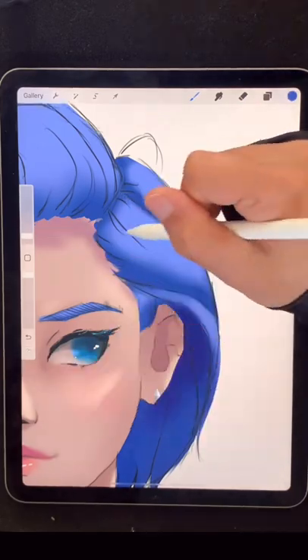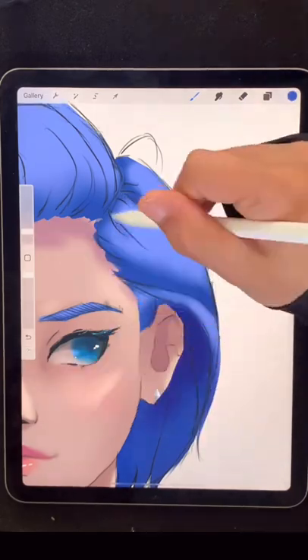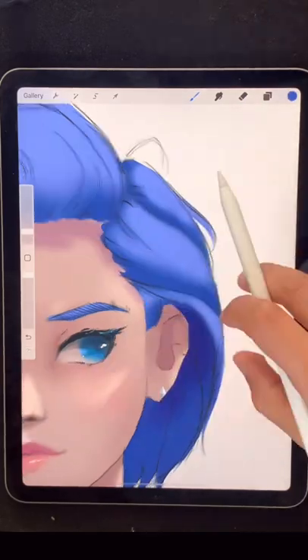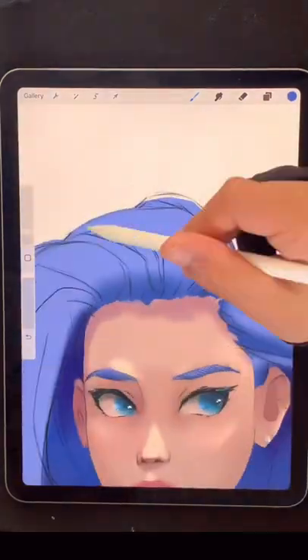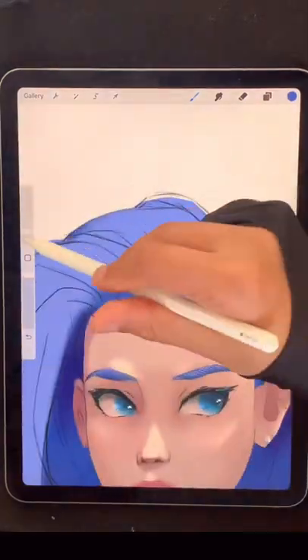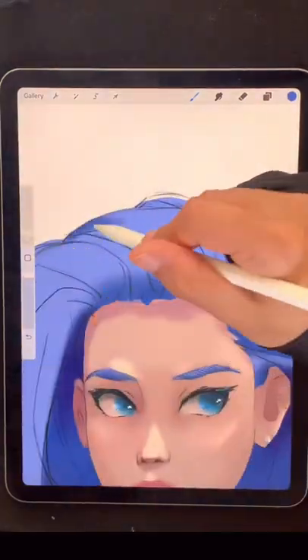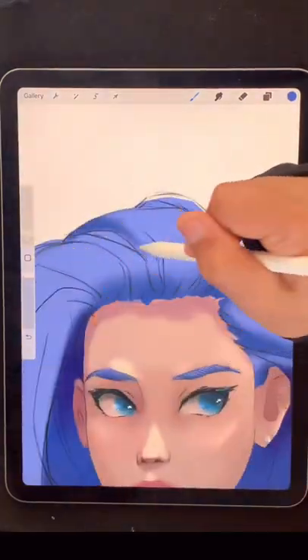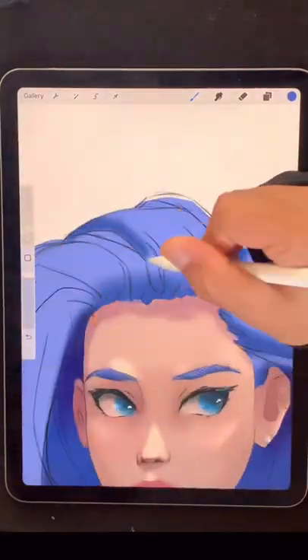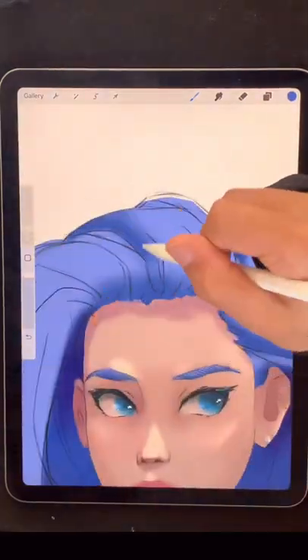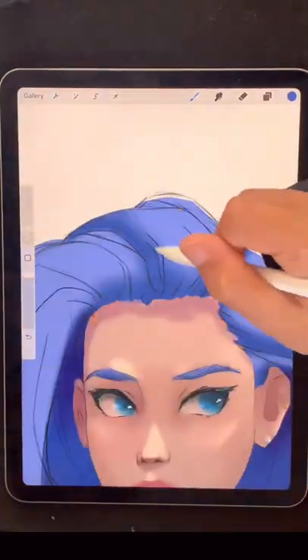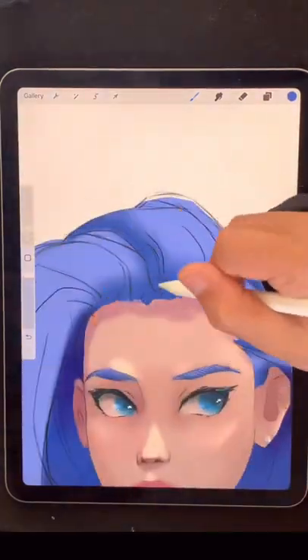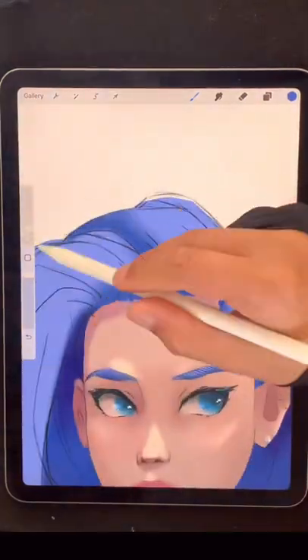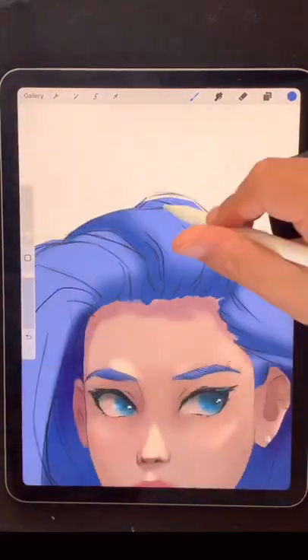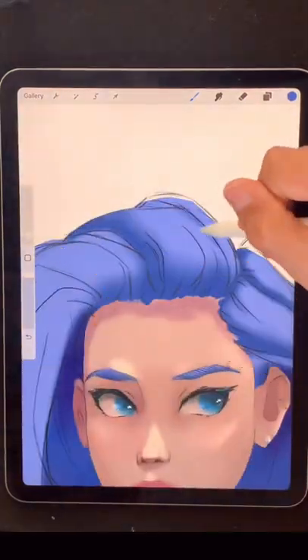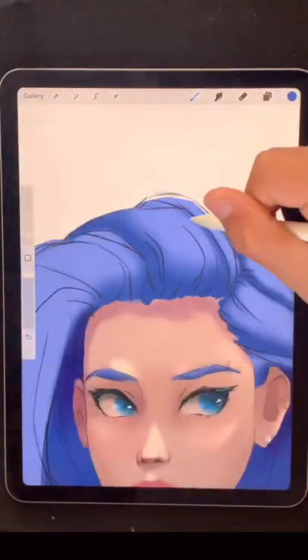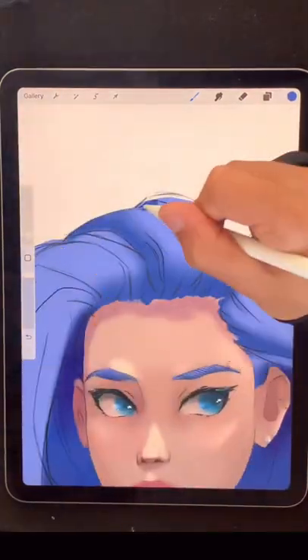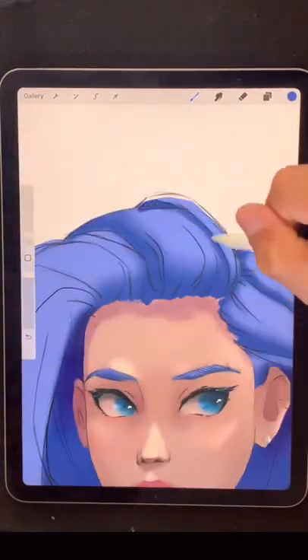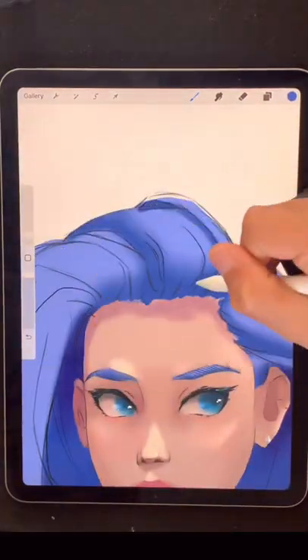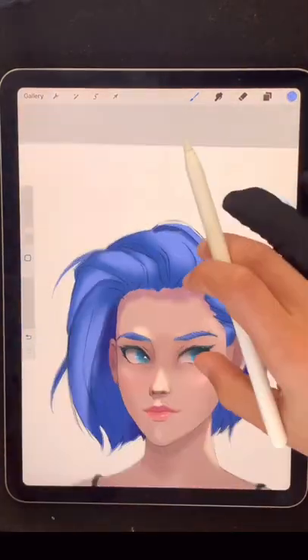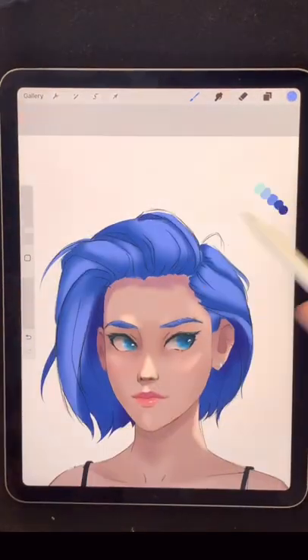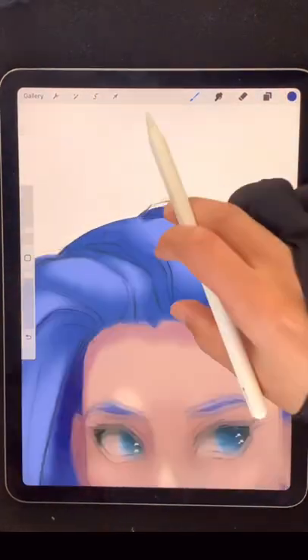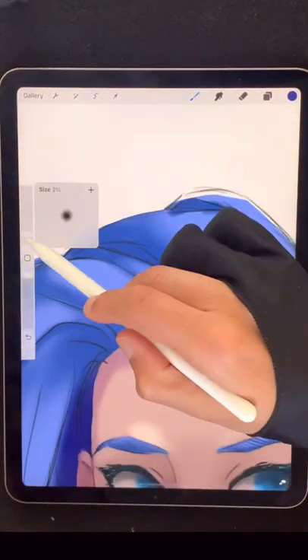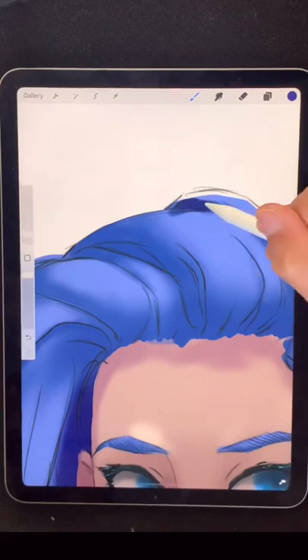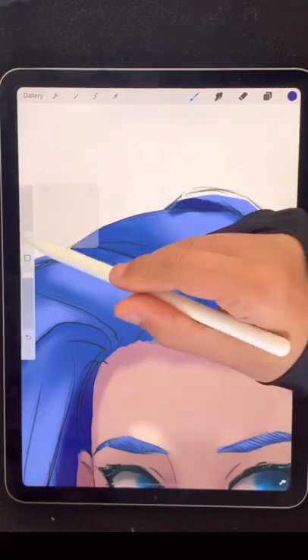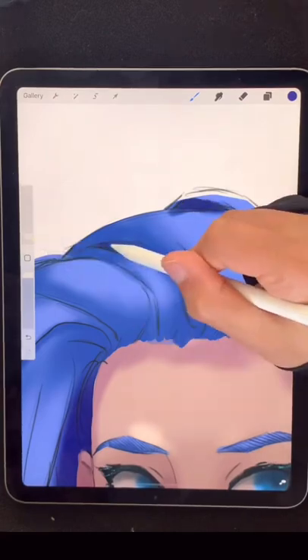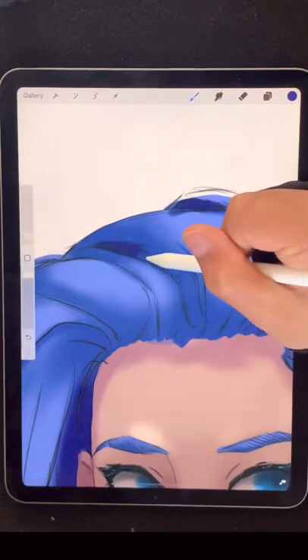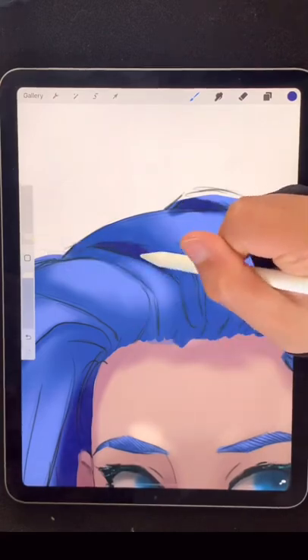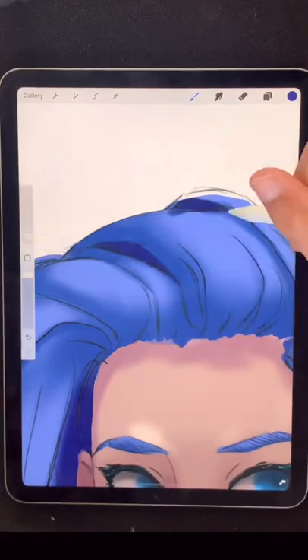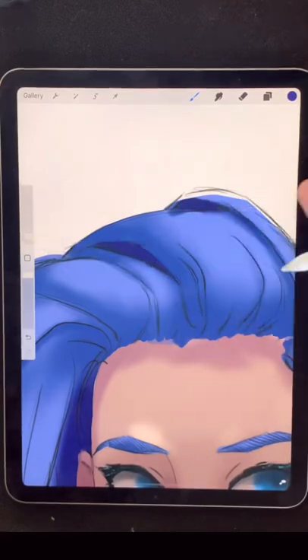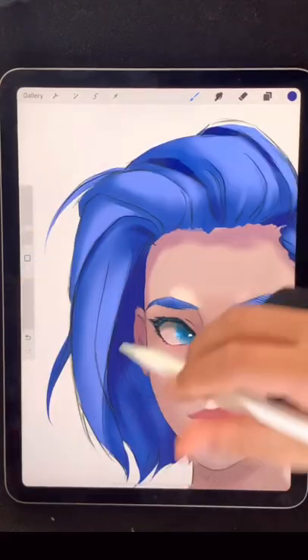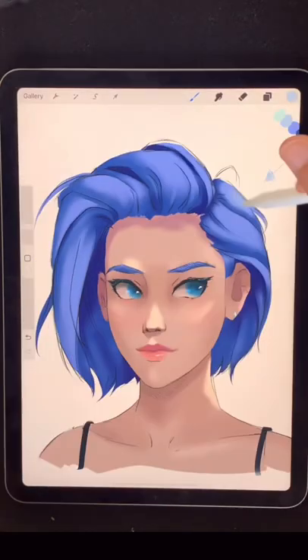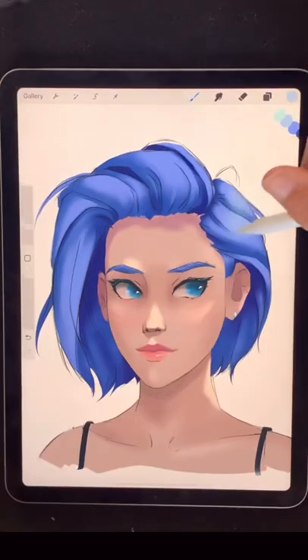I'm taking each clump of hair and putting in shadows in the bottom left, not forgetting the shadows where the hair overlaps.